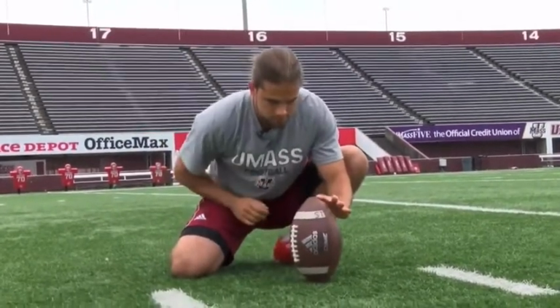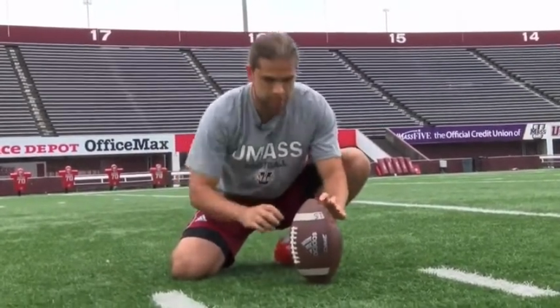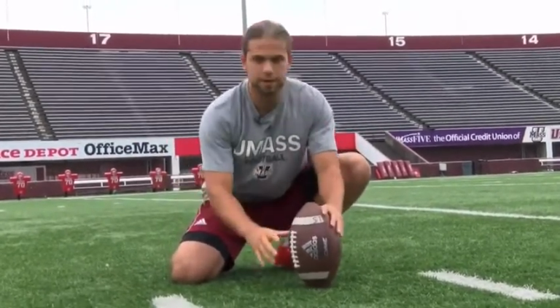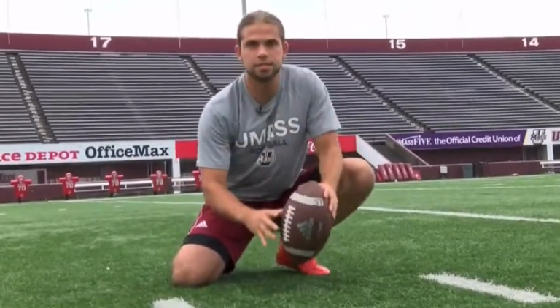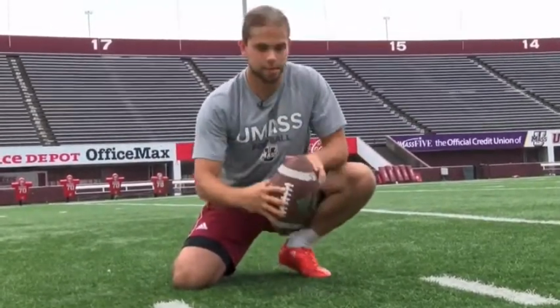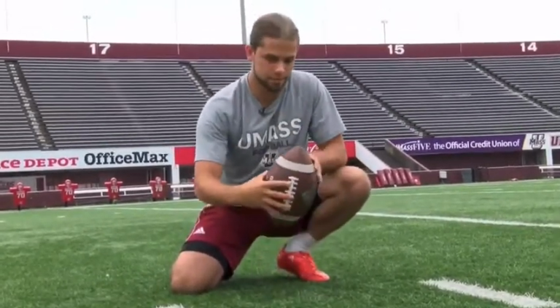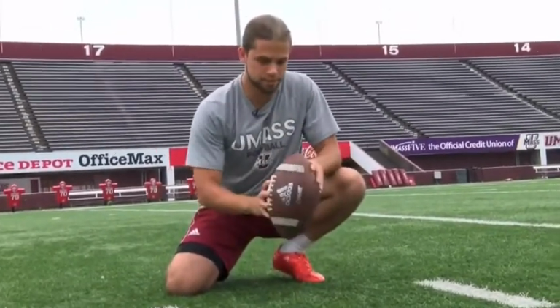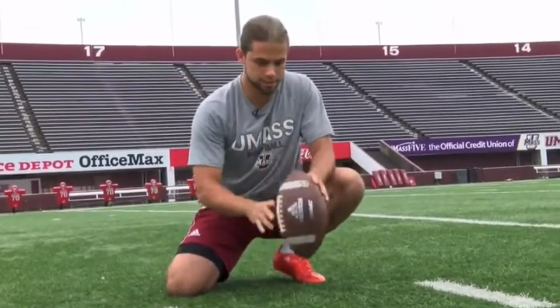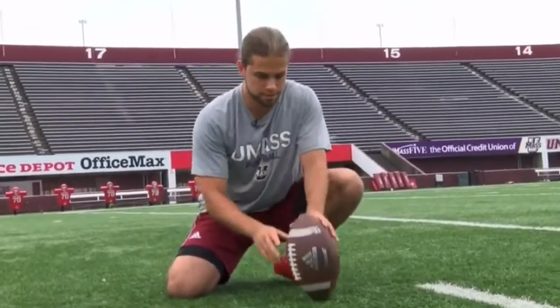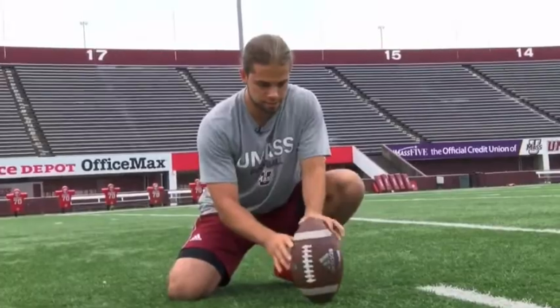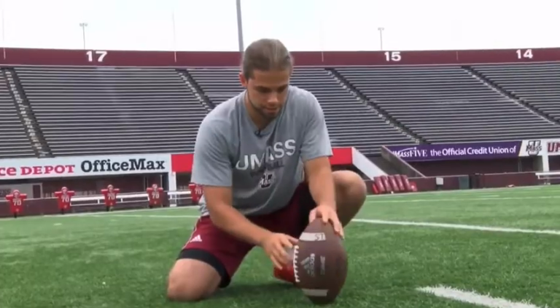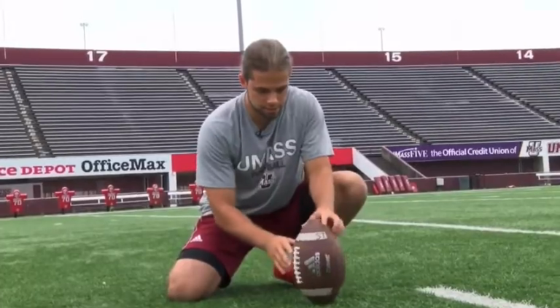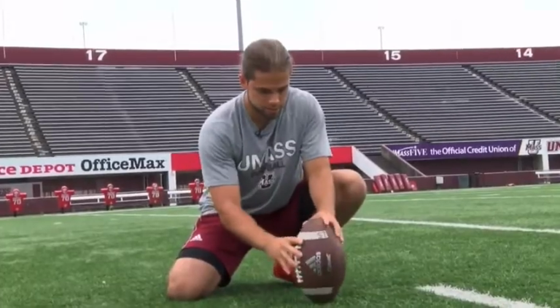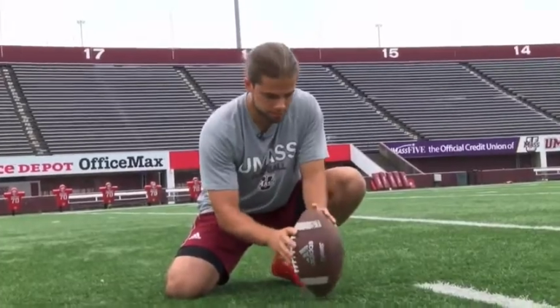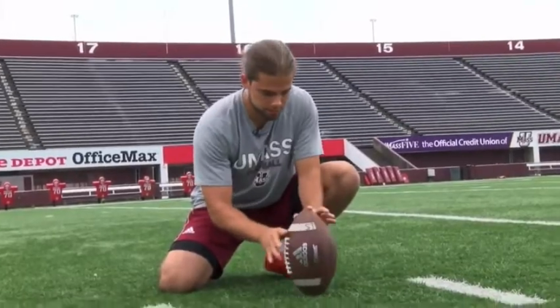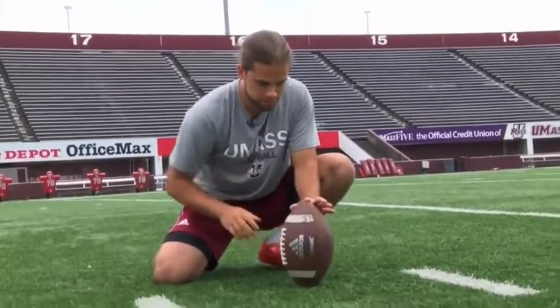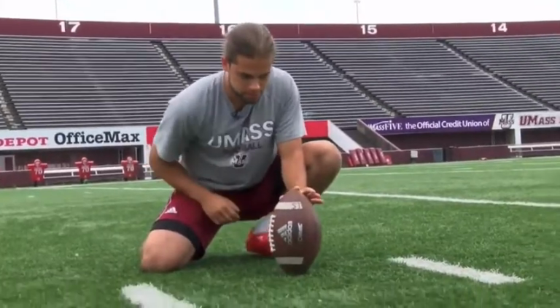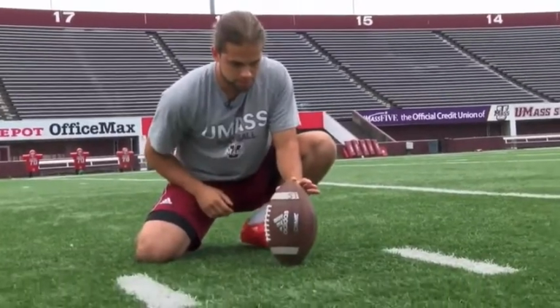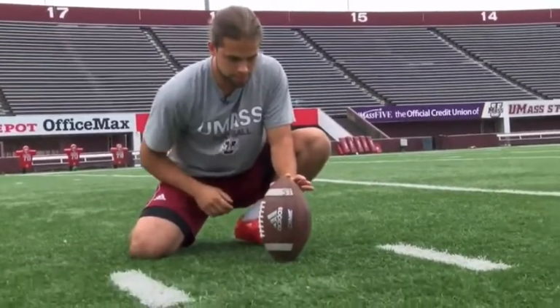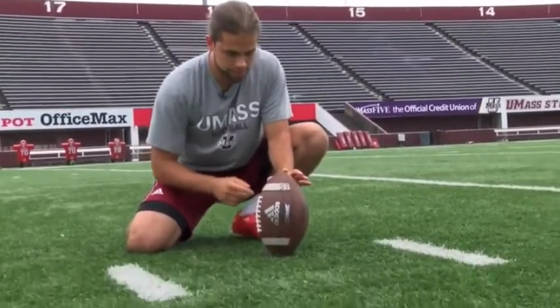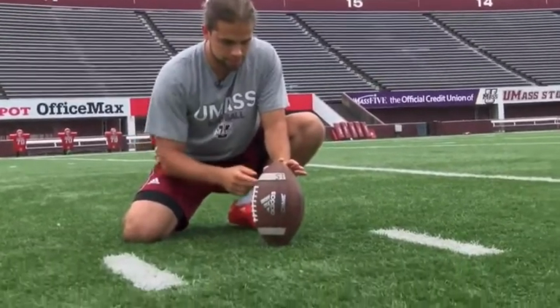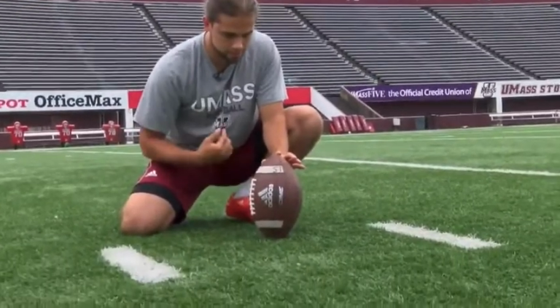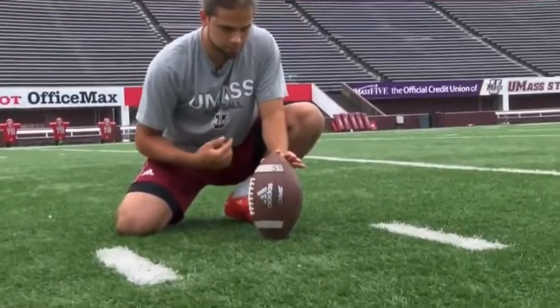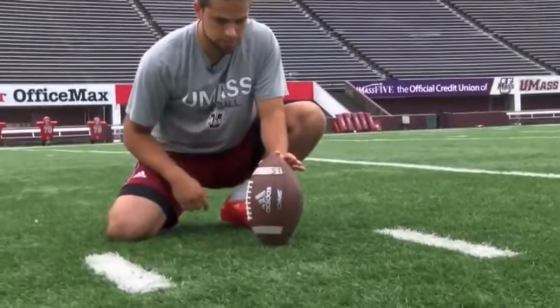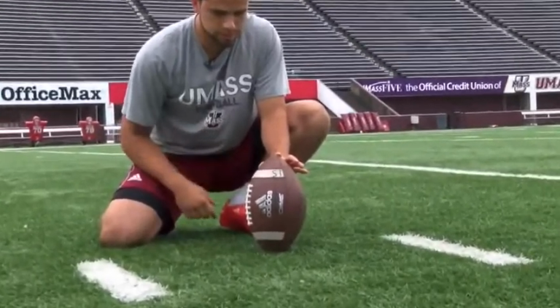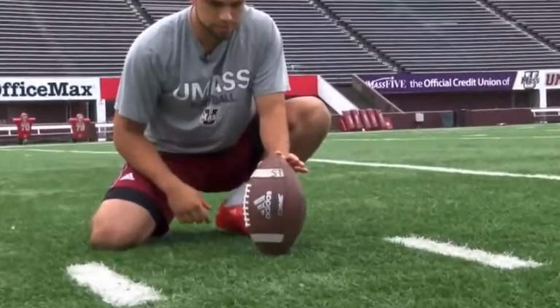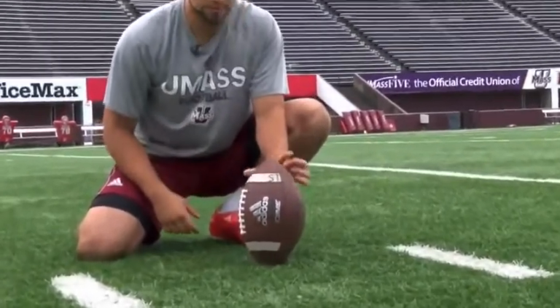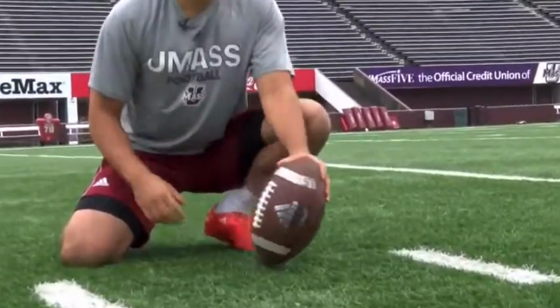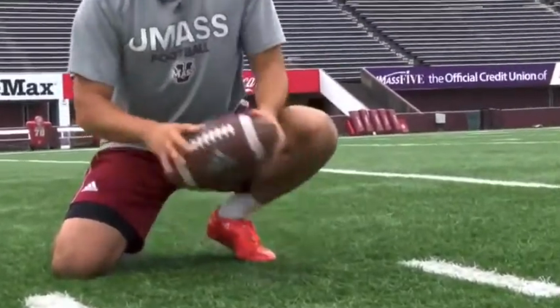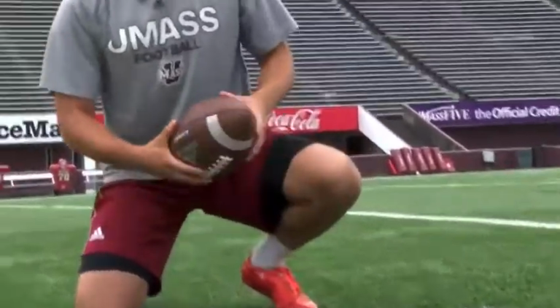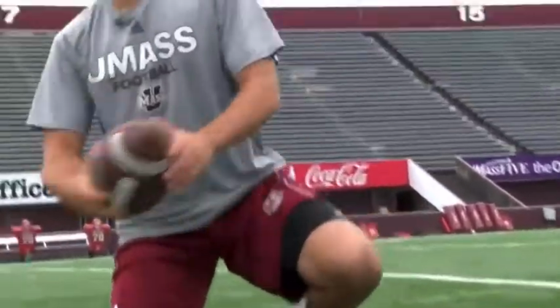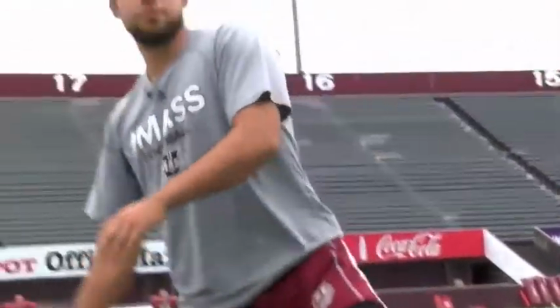Depending on how I catch it, I might have to spin it to make sure I get the laces out. Just put it down, slight lean back, slight lean towards me. That'll give us the best chance of making the field goal.